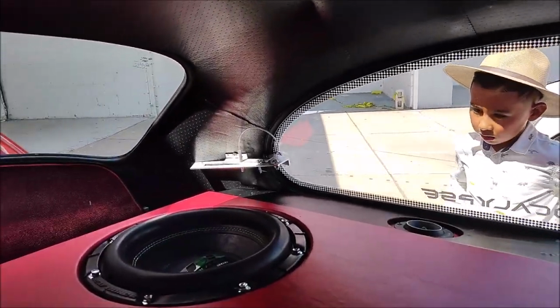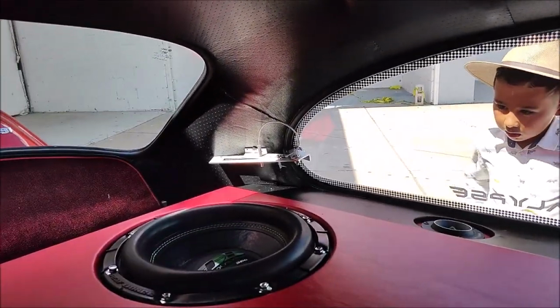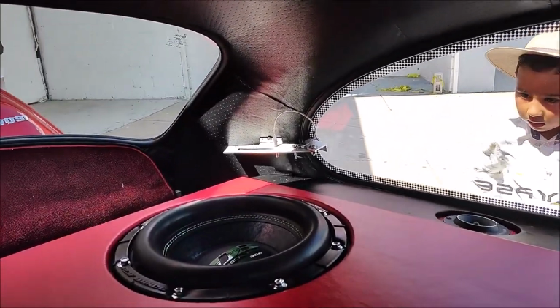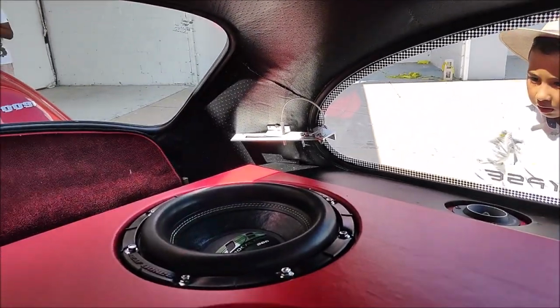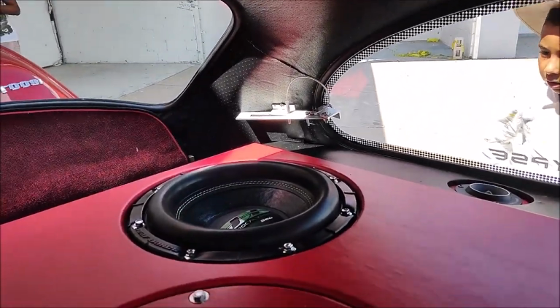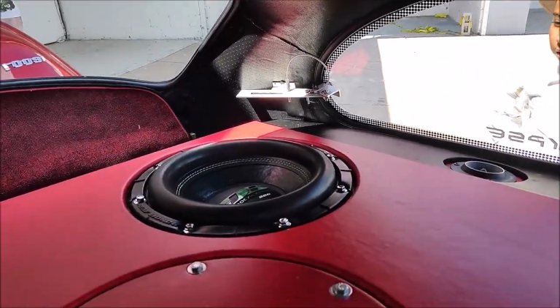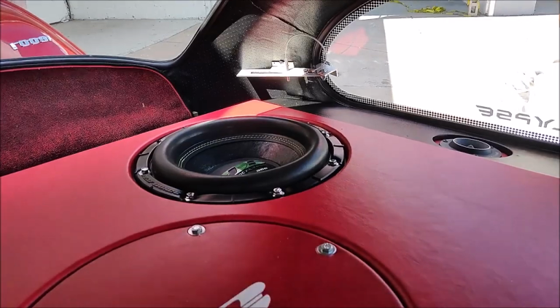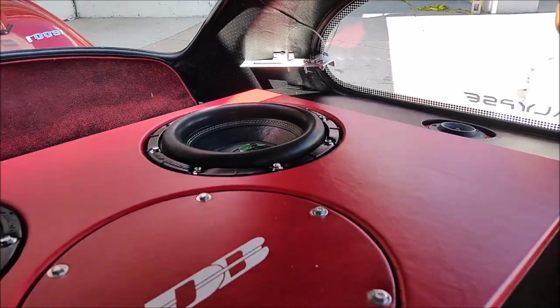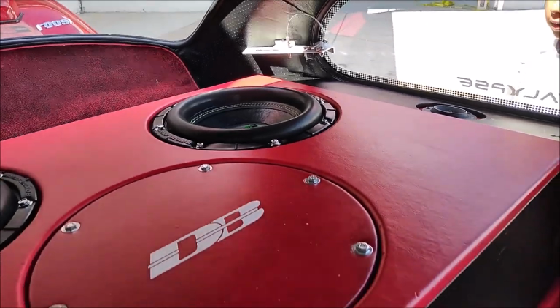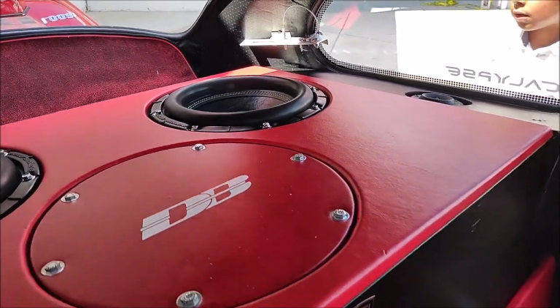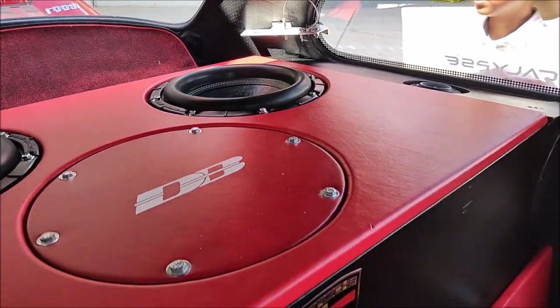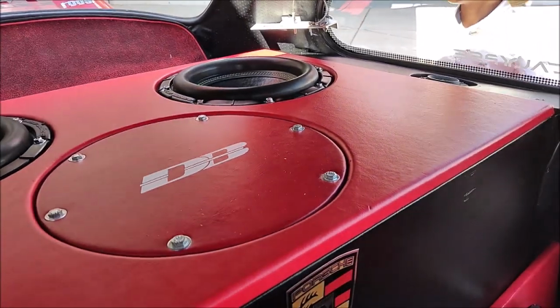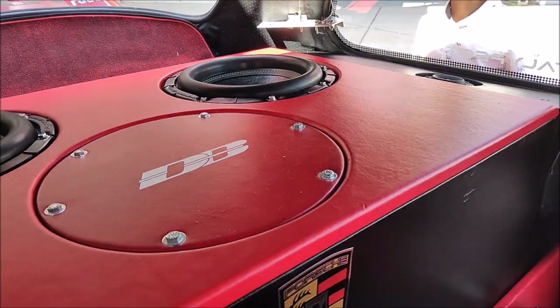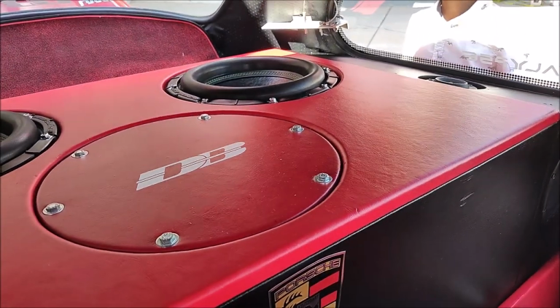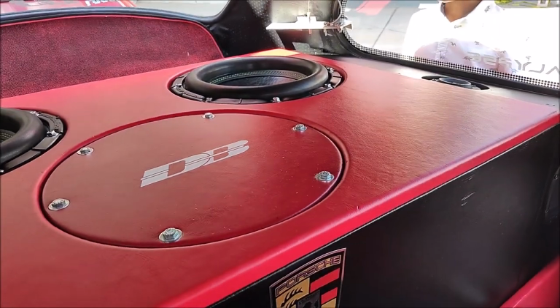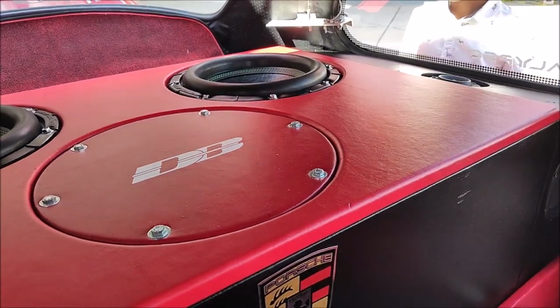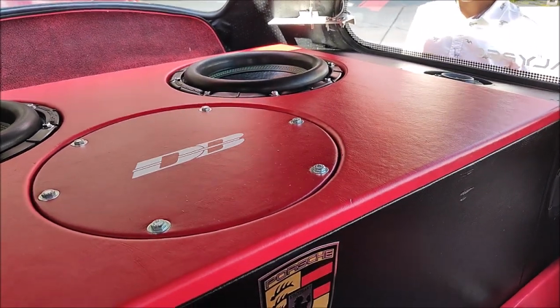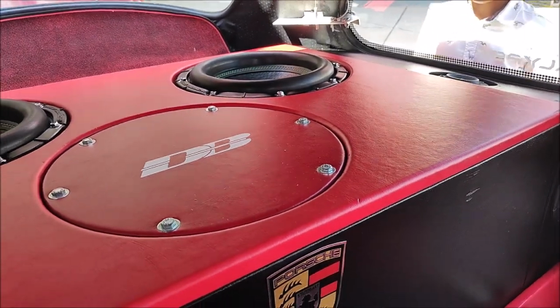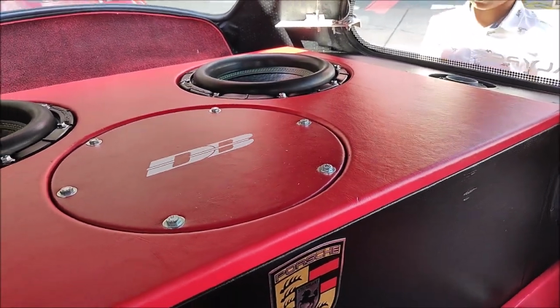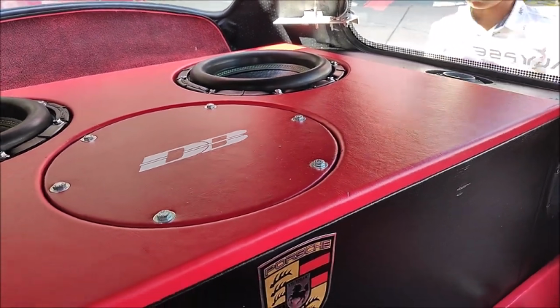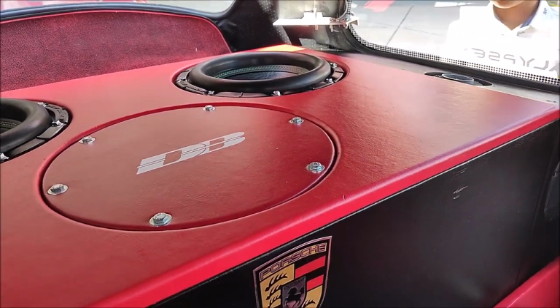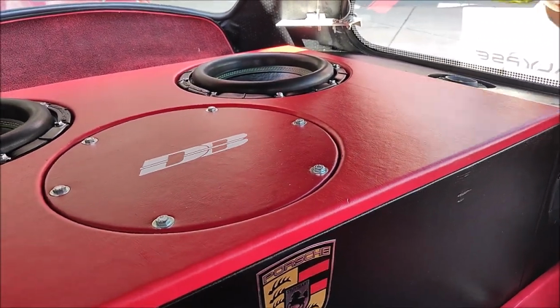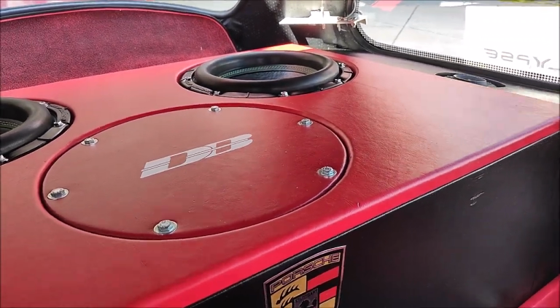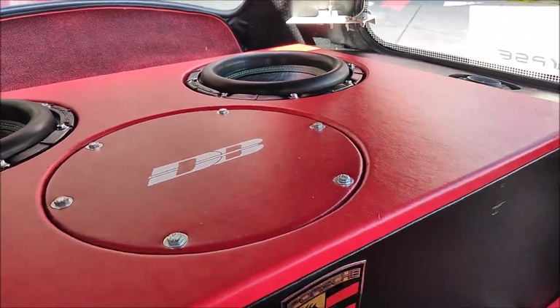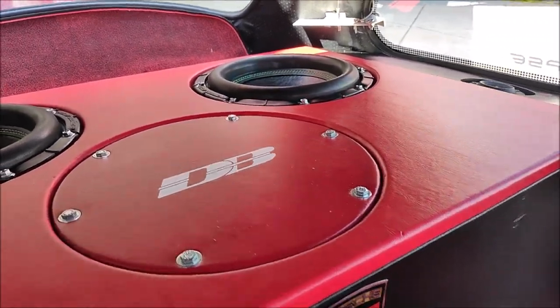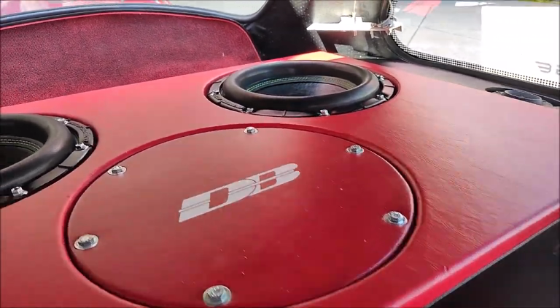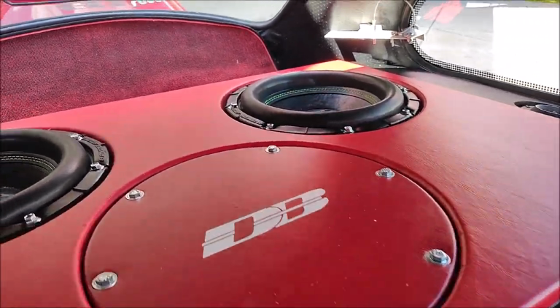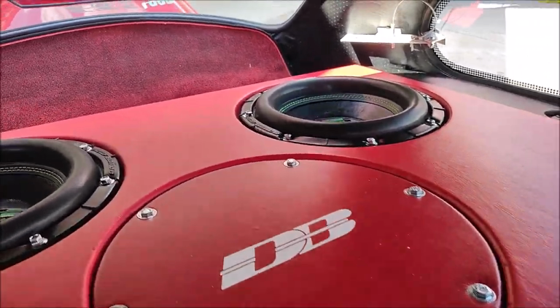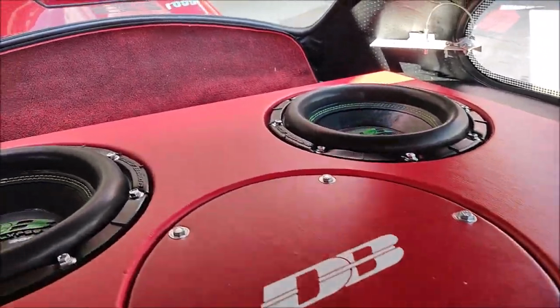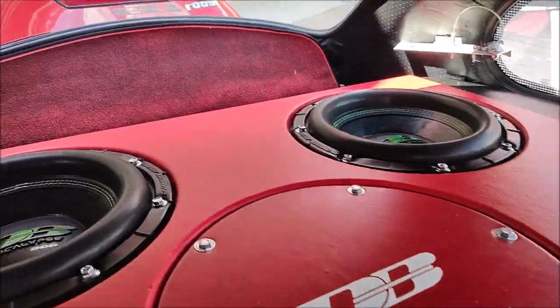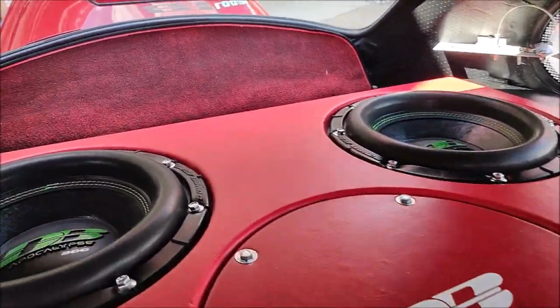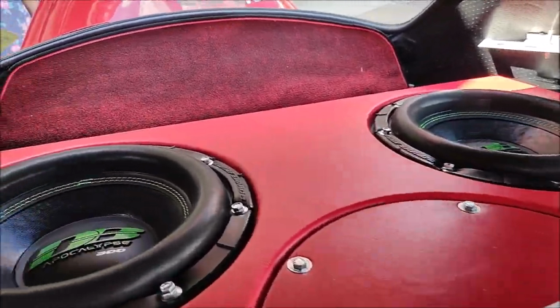These are 12-inch lows rated at 2000 watts RMS — yes, 2000 RMS.